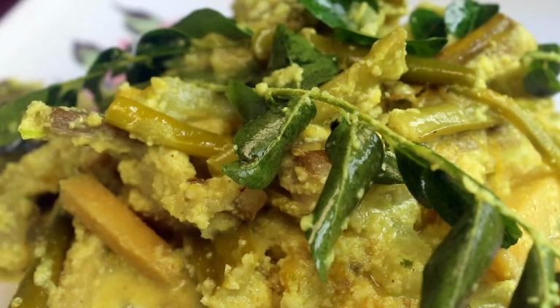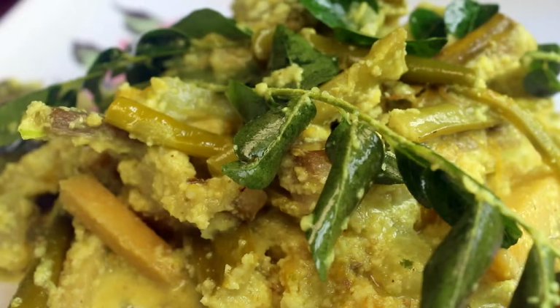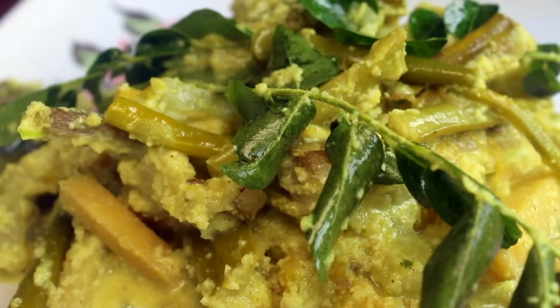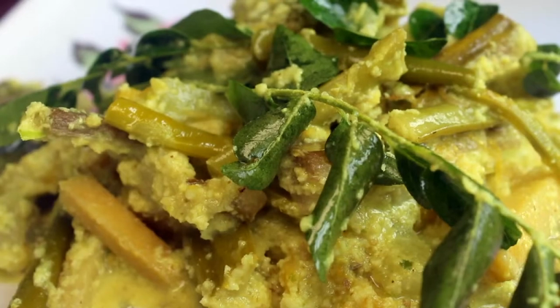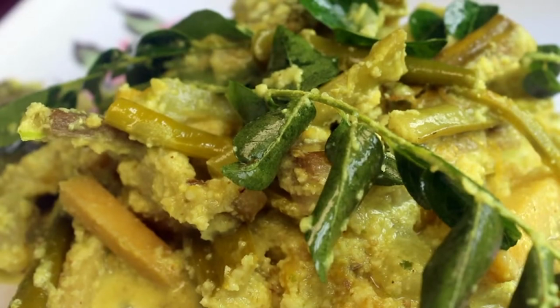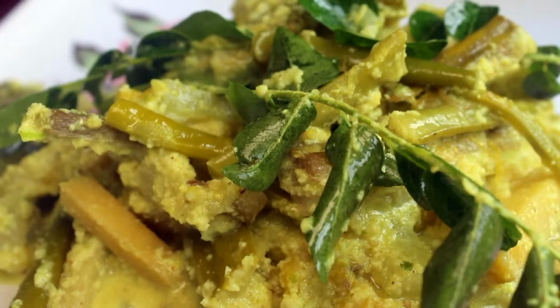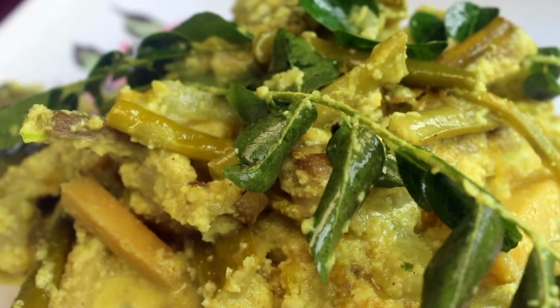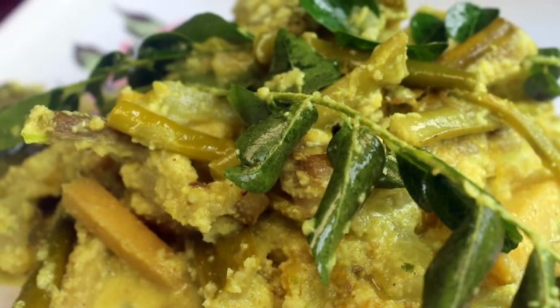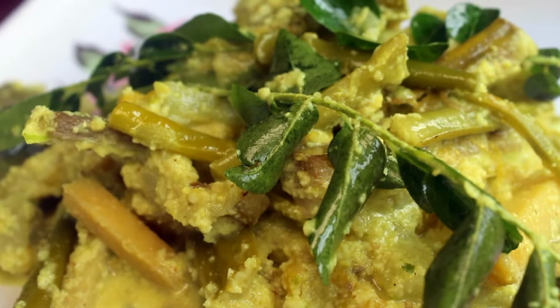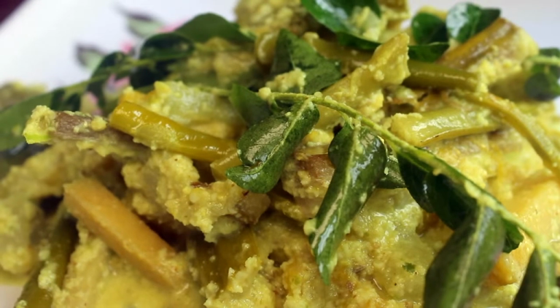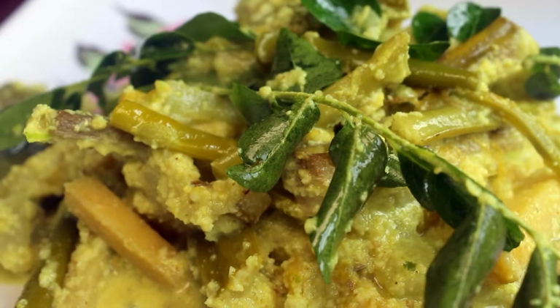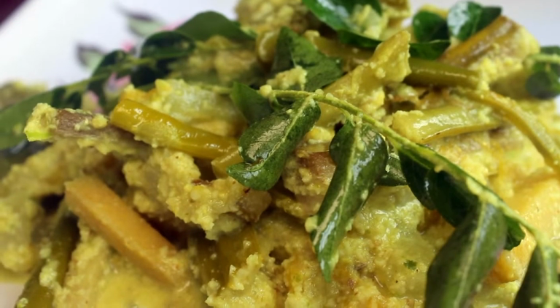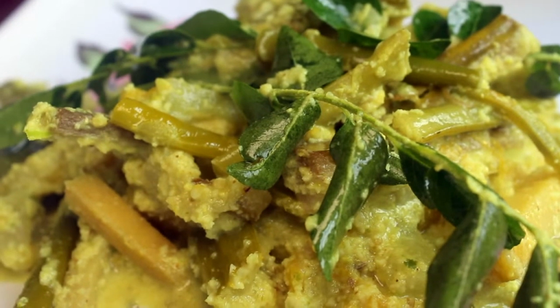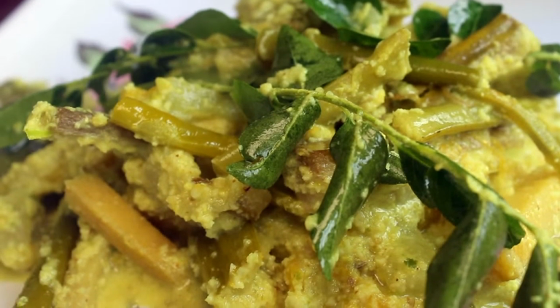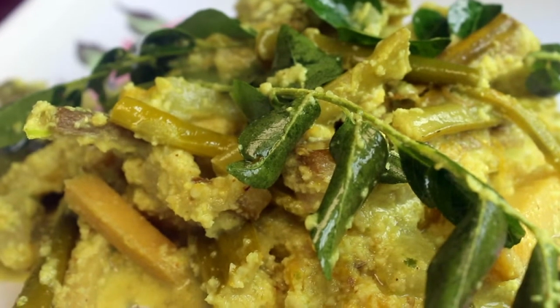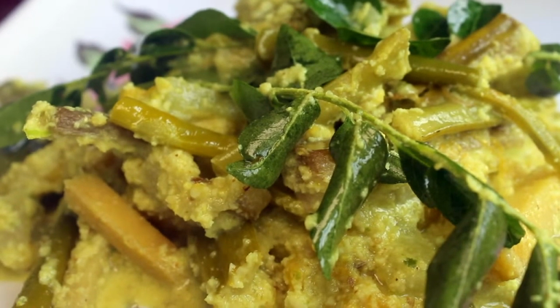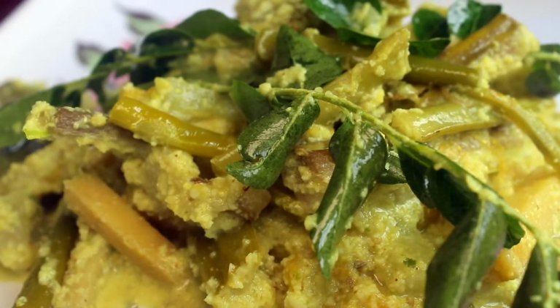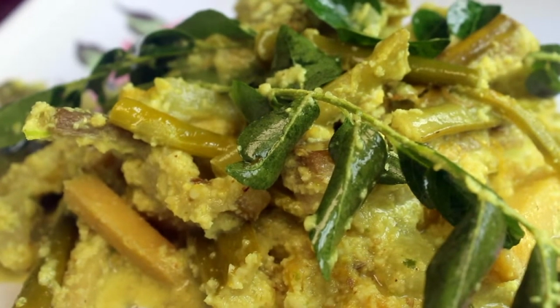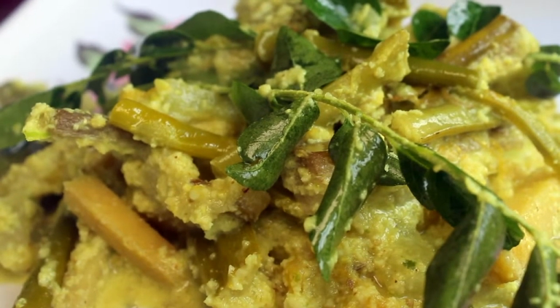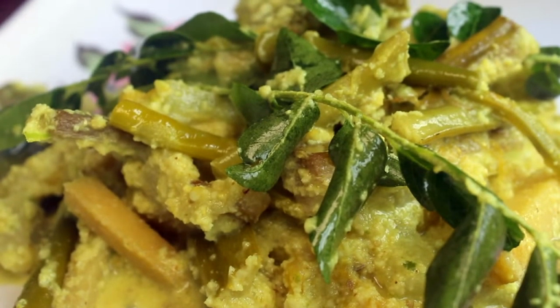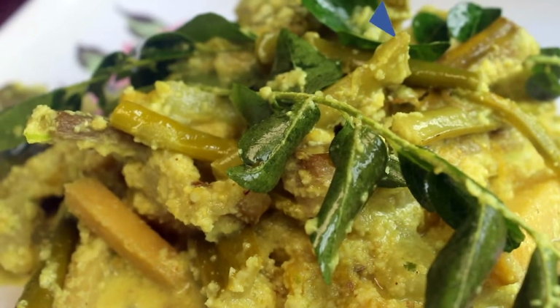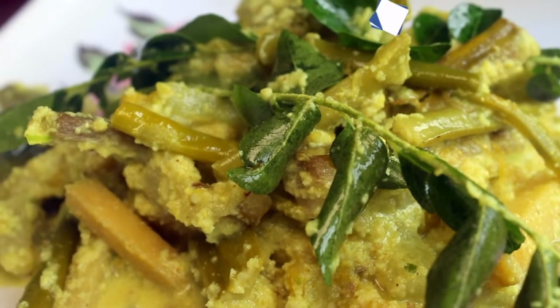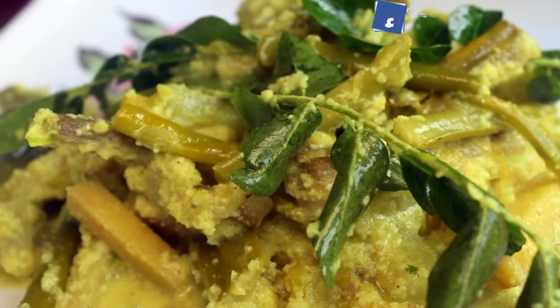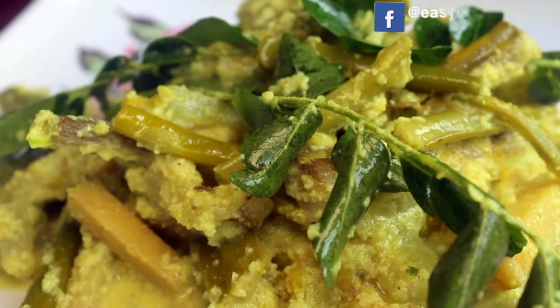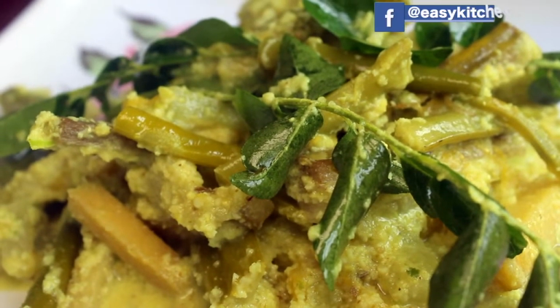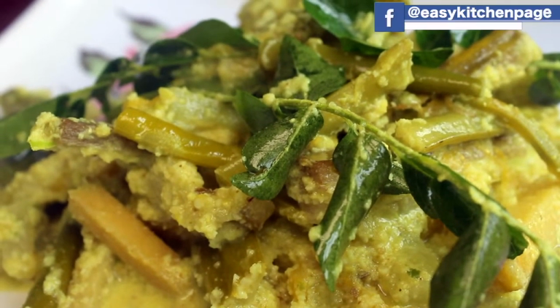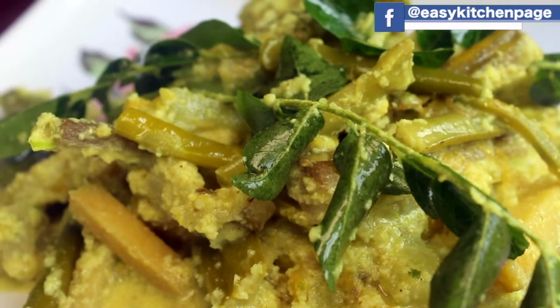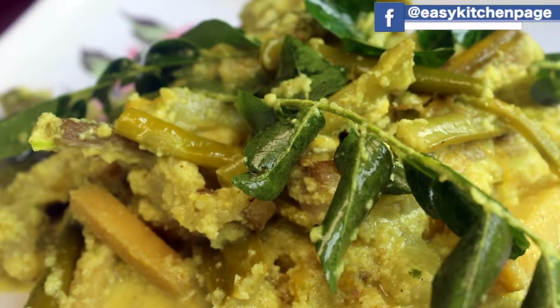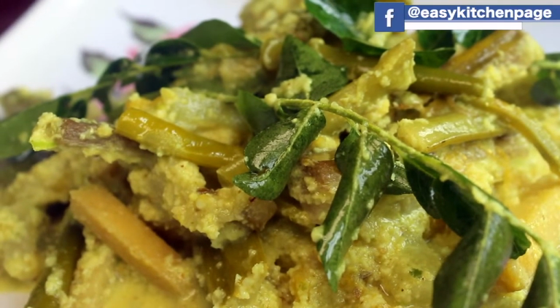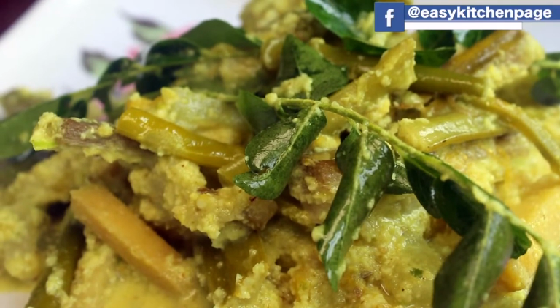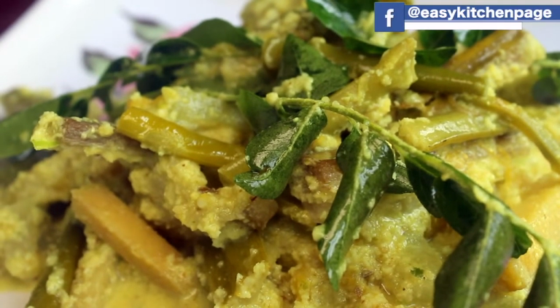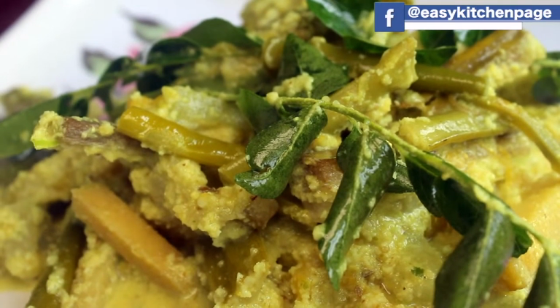Welcome back to Easy Kitchen. Today we are going into a Kerala special.